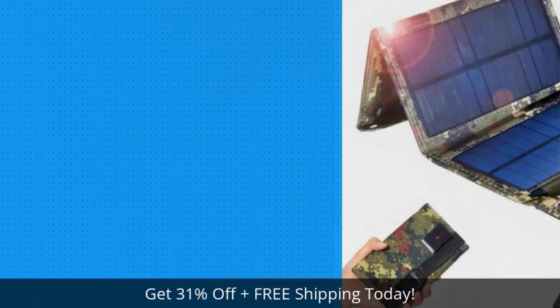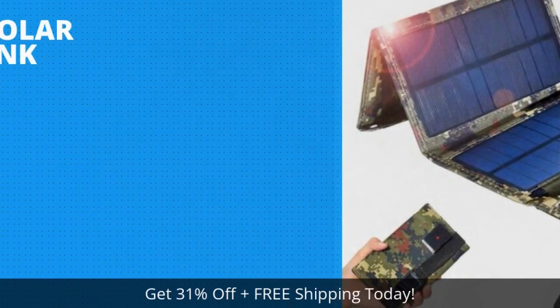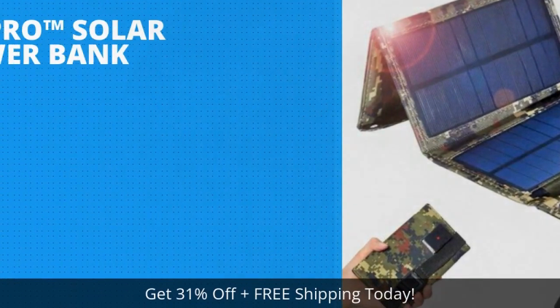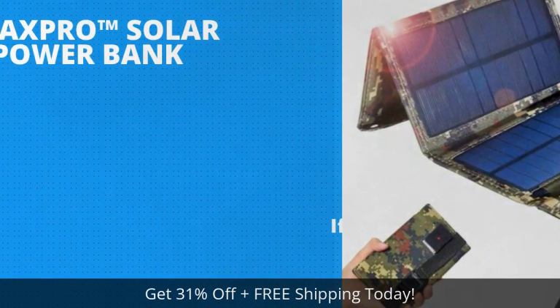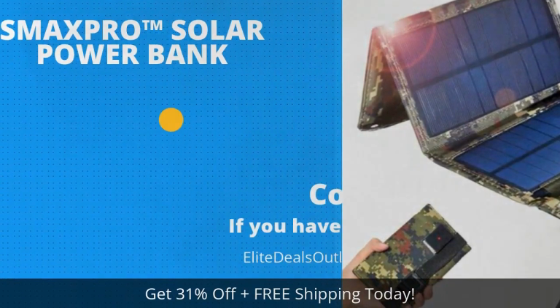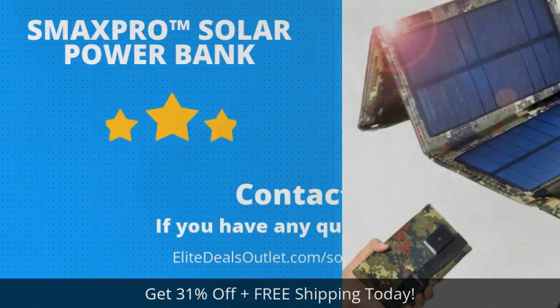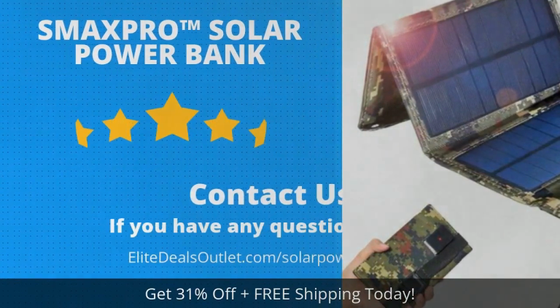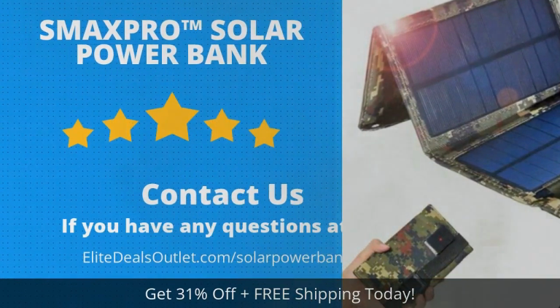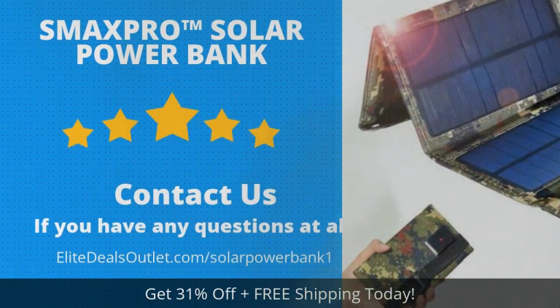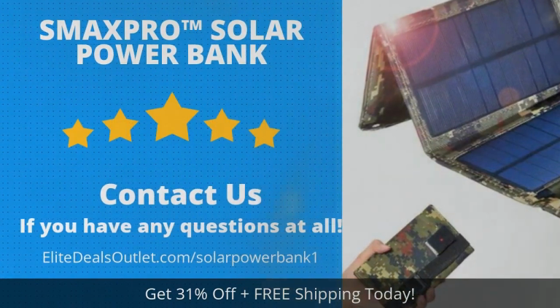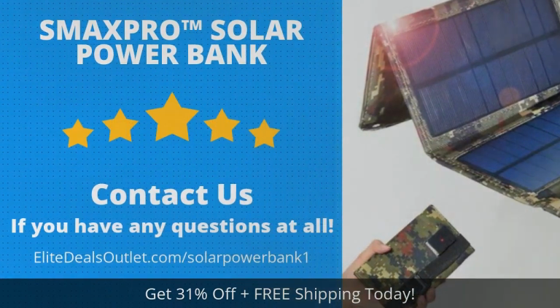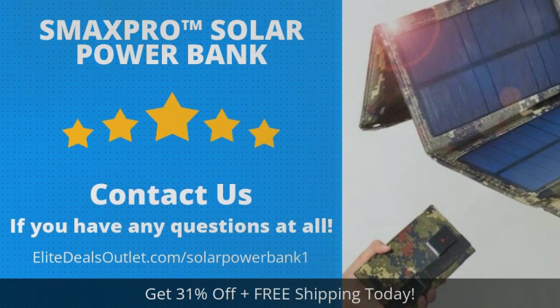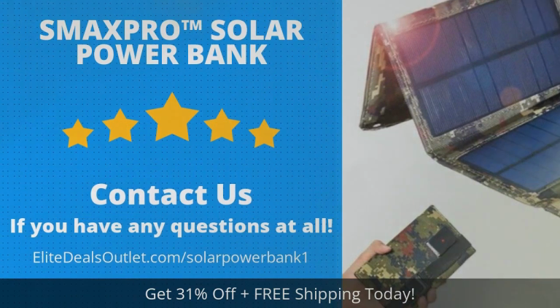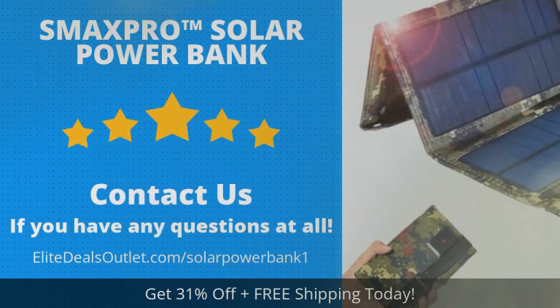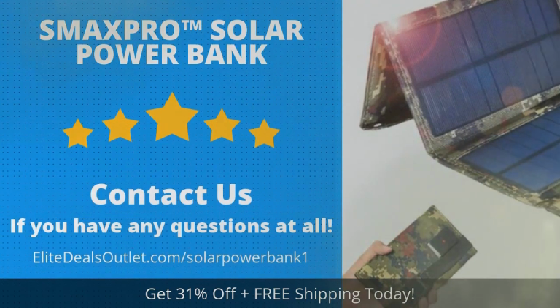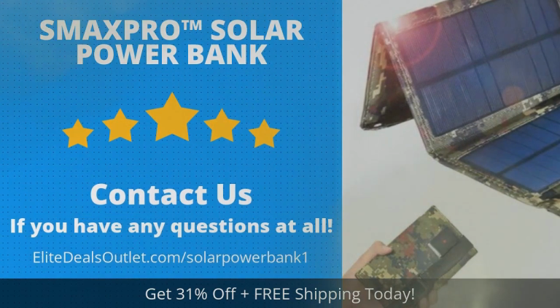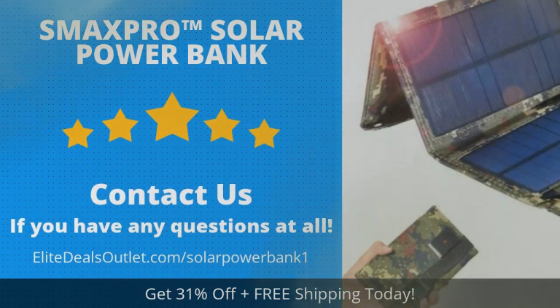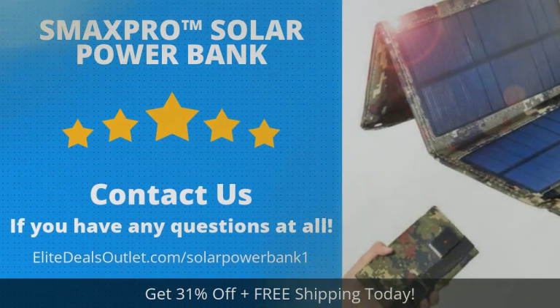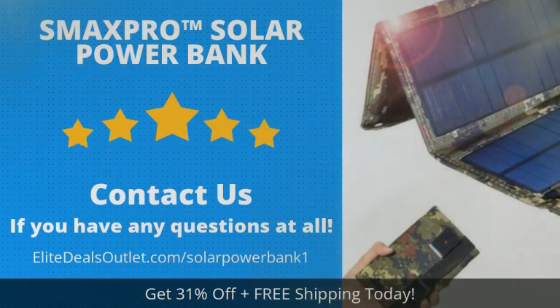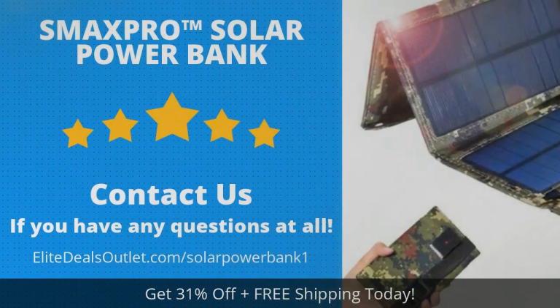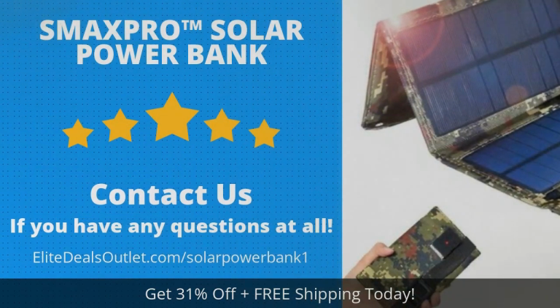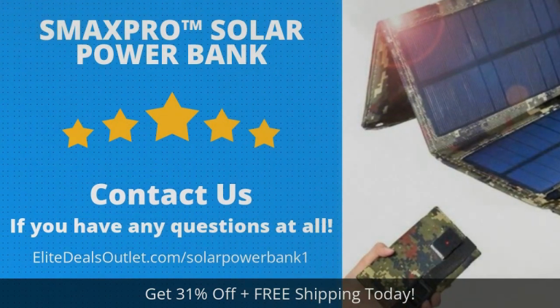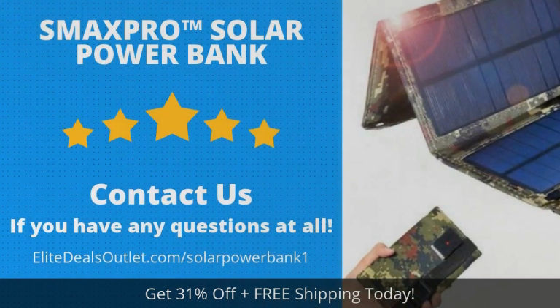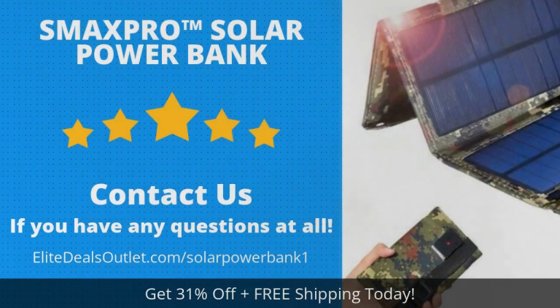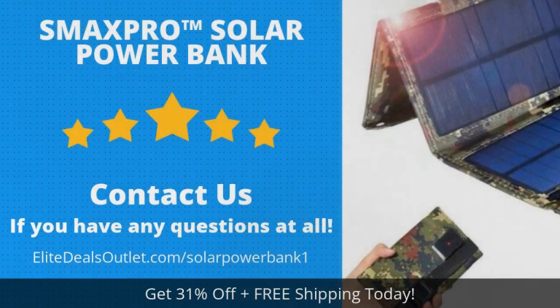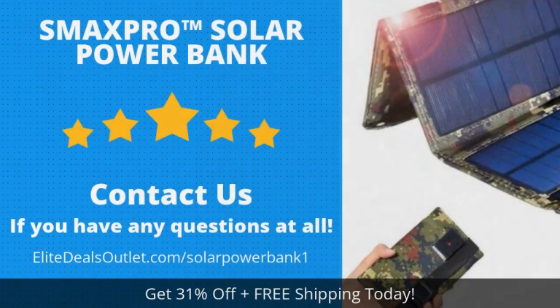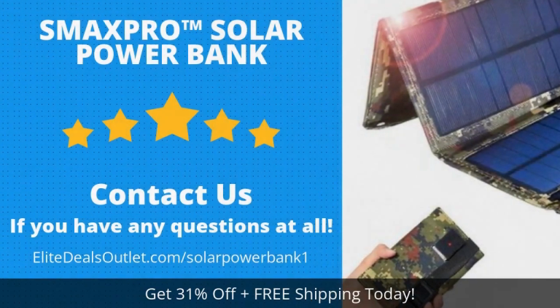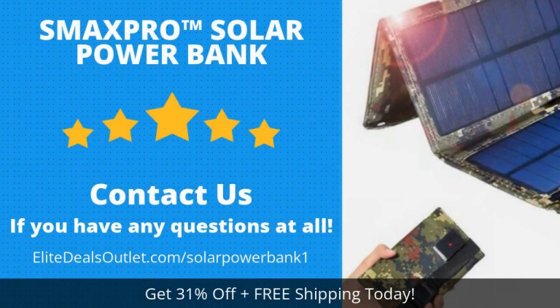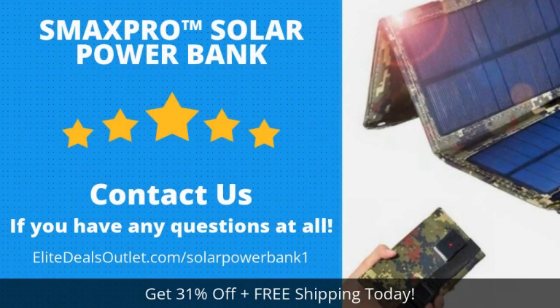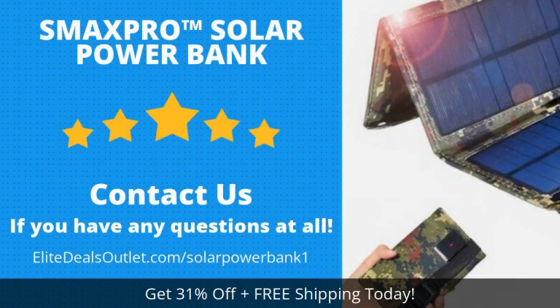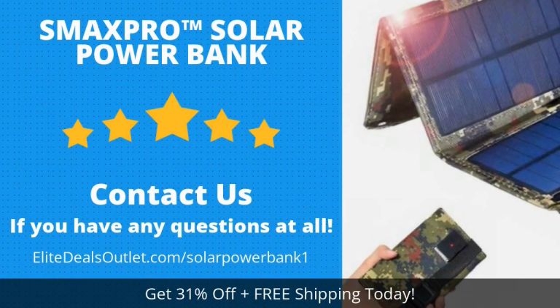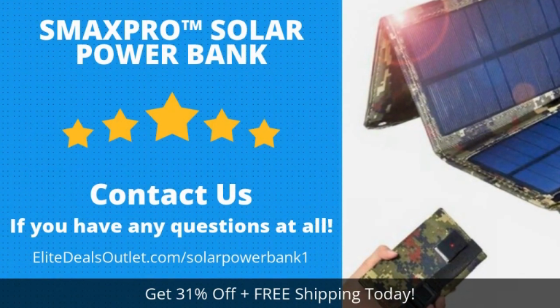Click the link in the description box below this video, or visit the URL shown on this screen, to save over 30% and get free shipping today.